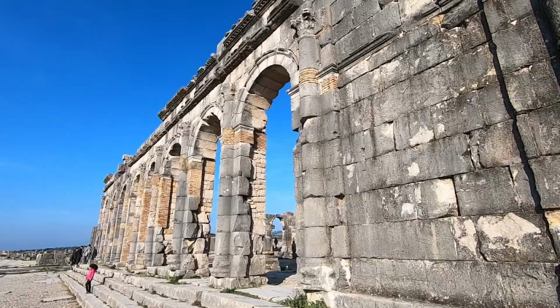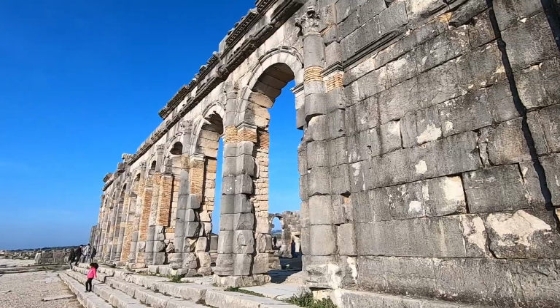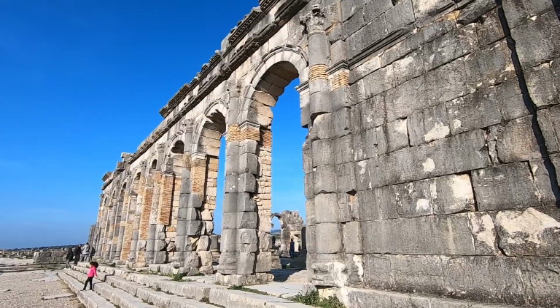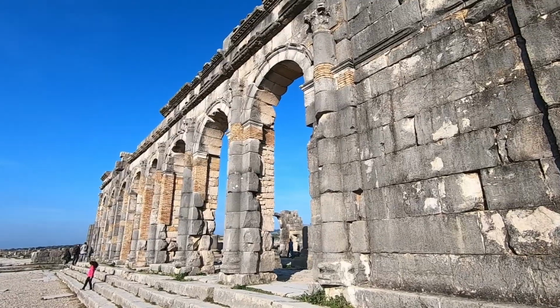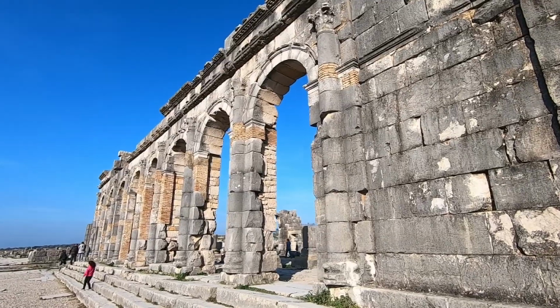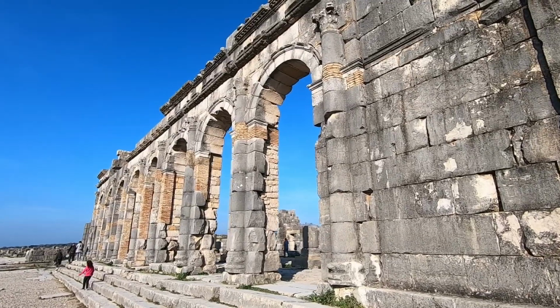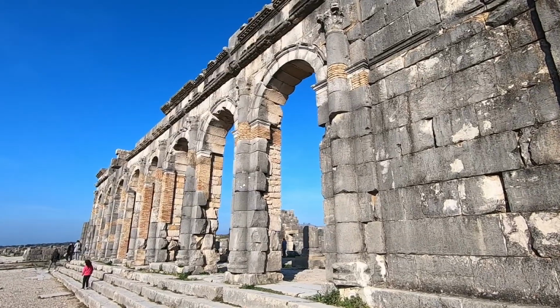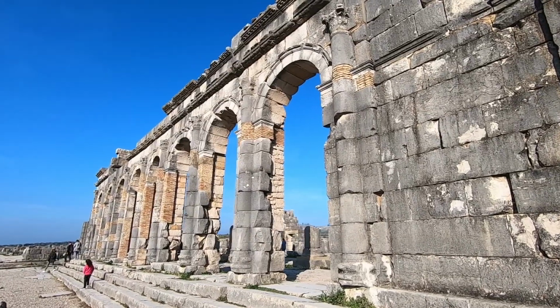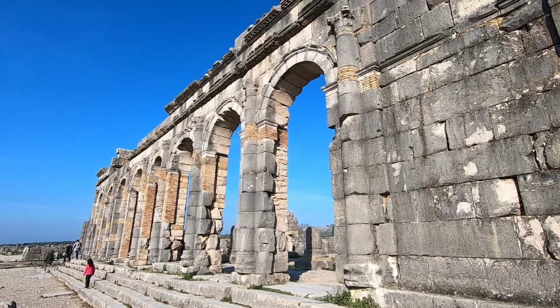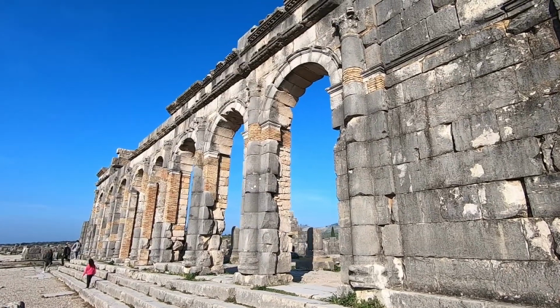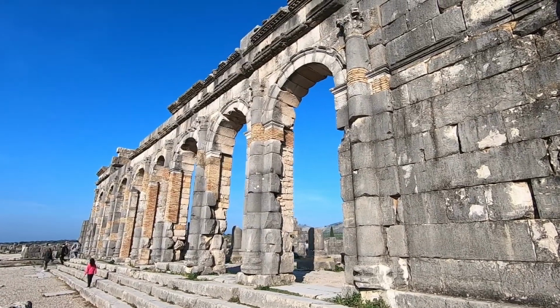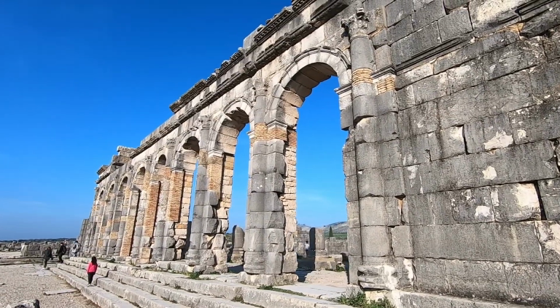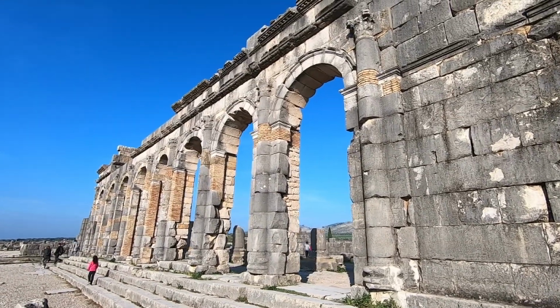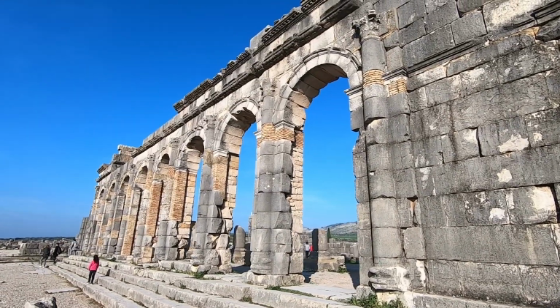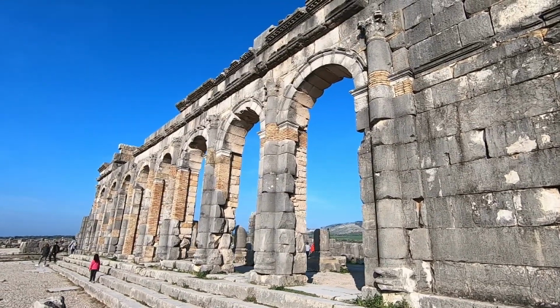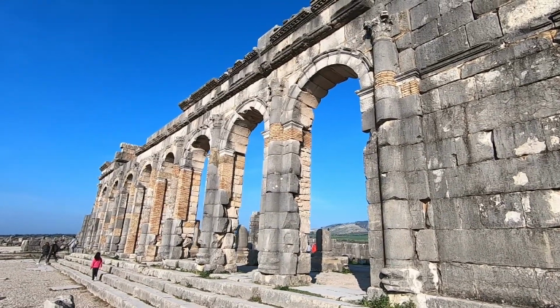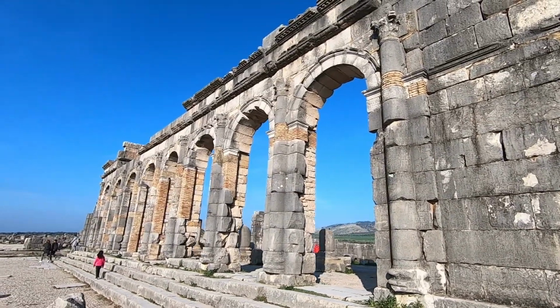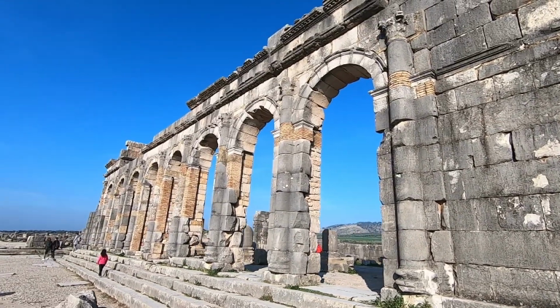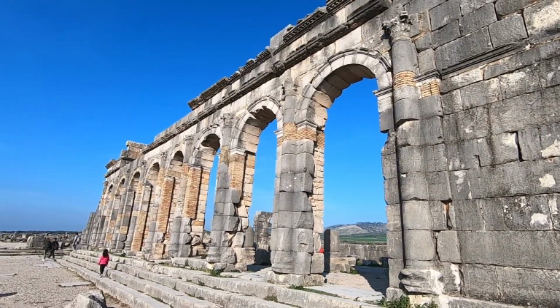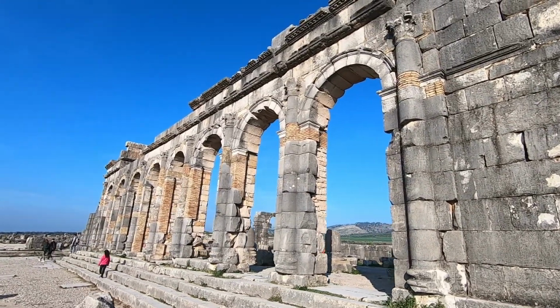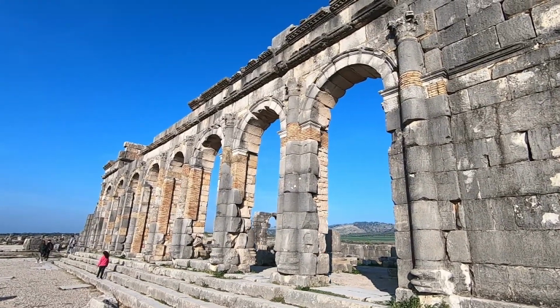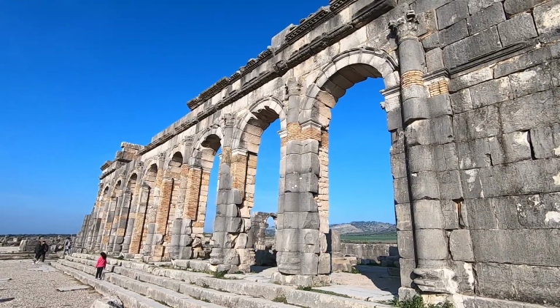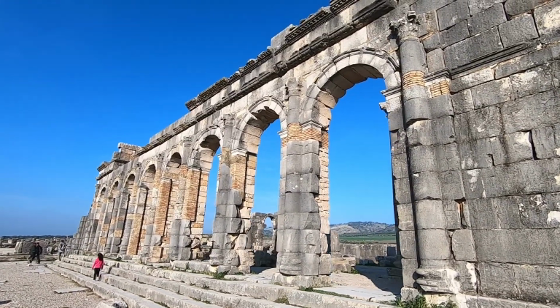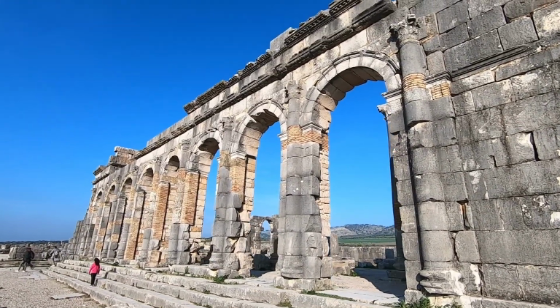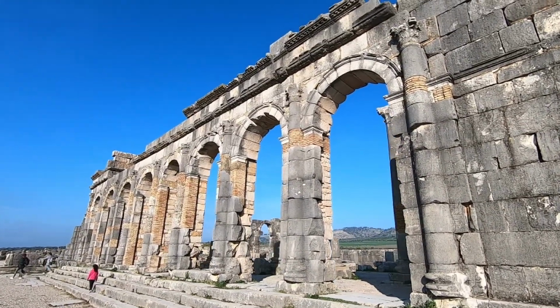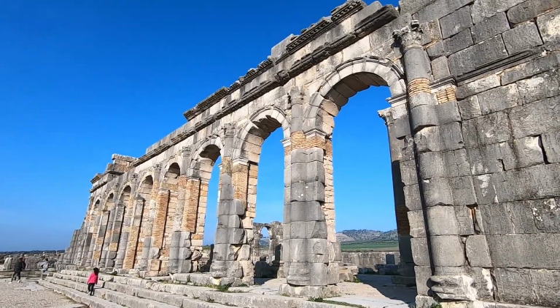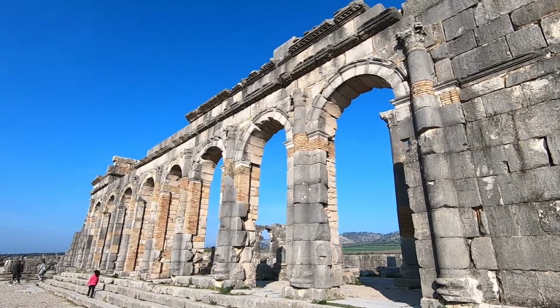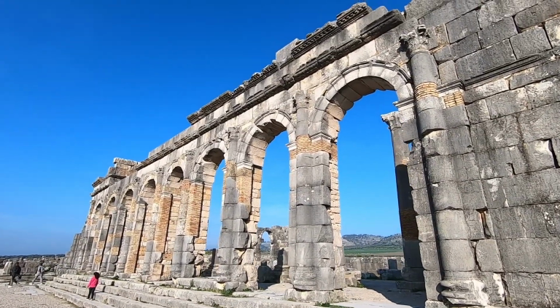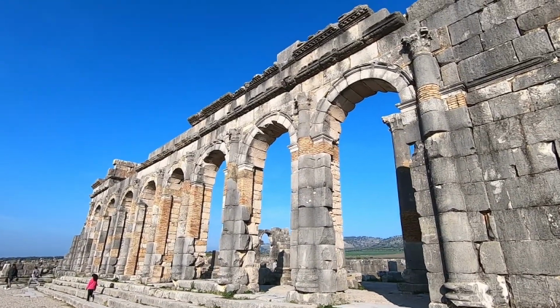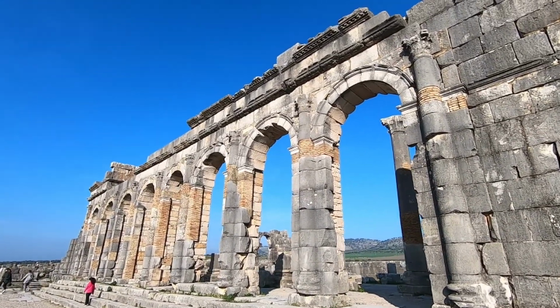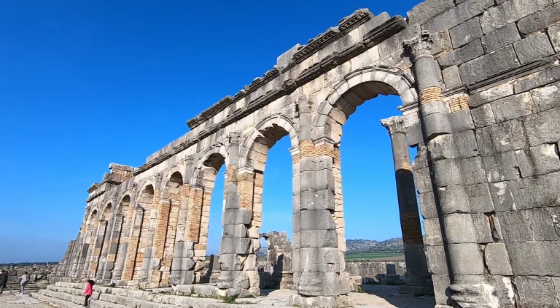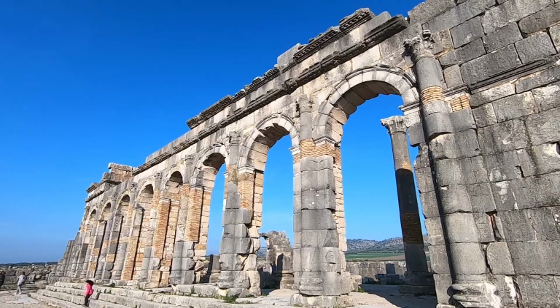It will come as no surprise that Volubilis is a UNESCO World Heritage Site.